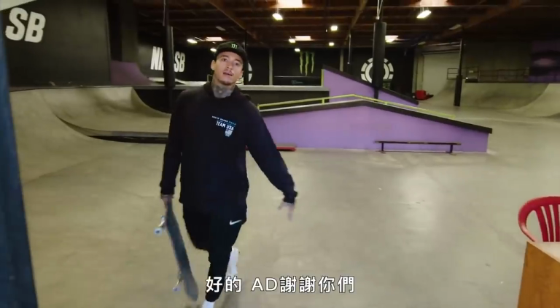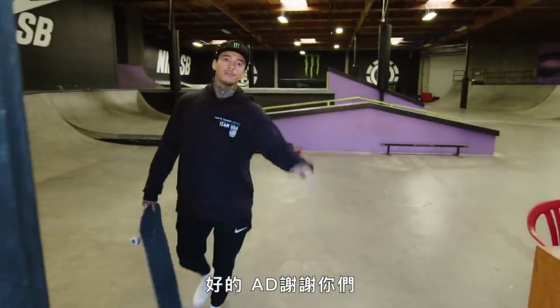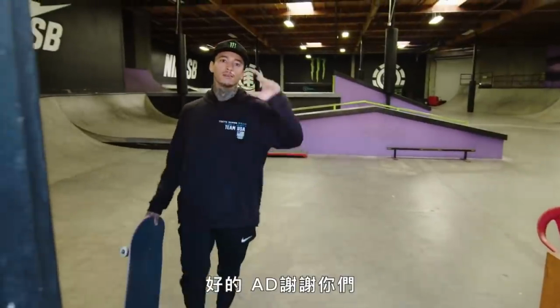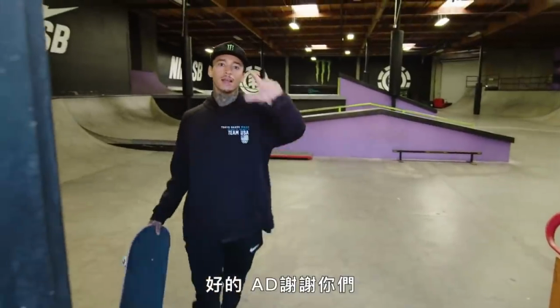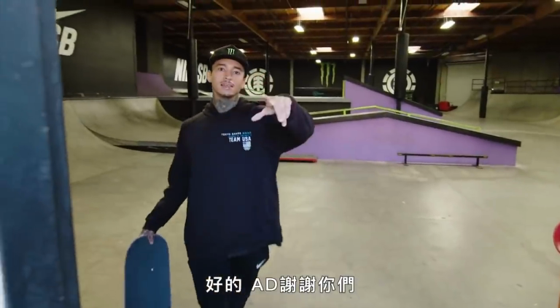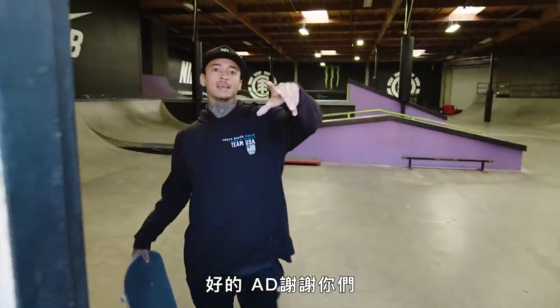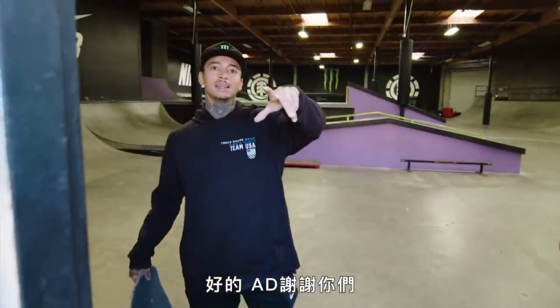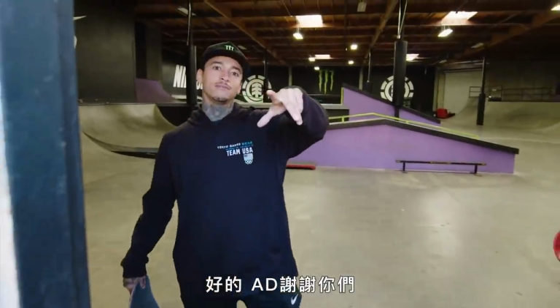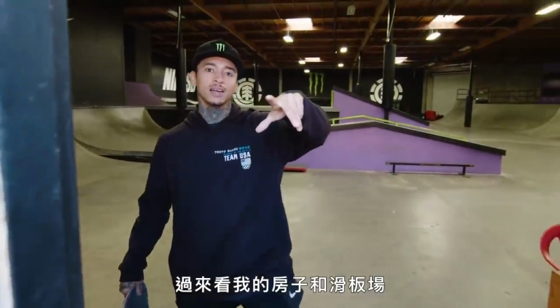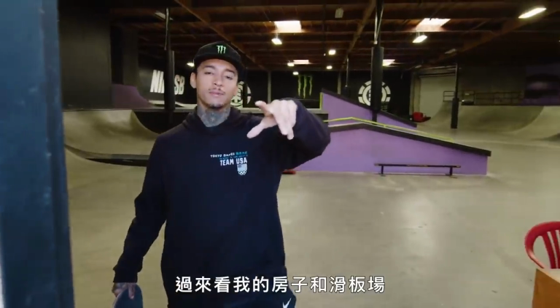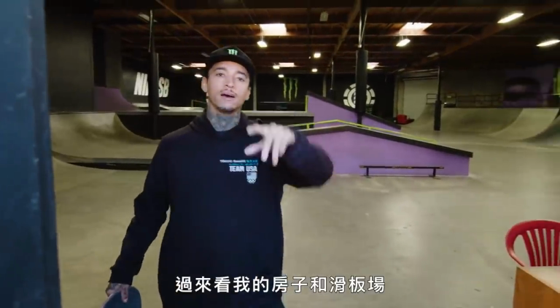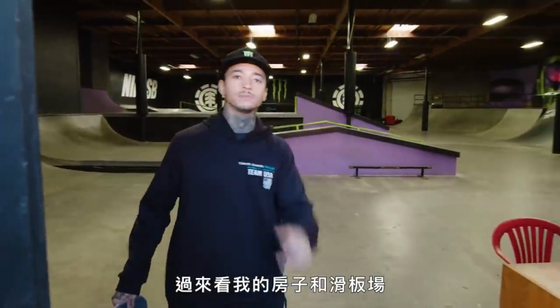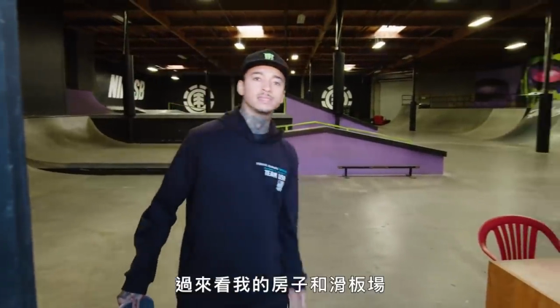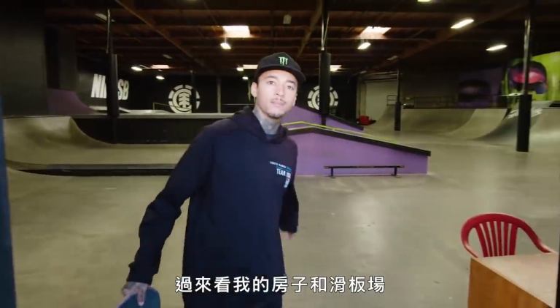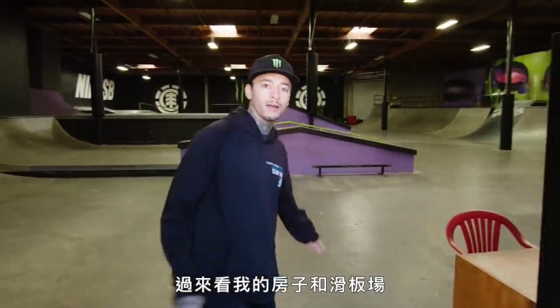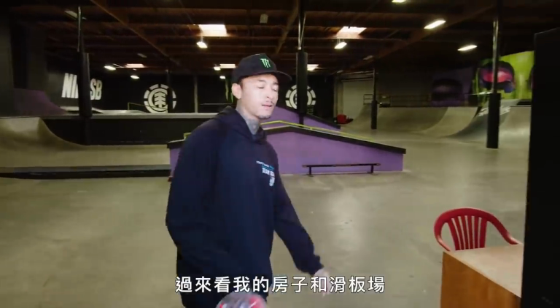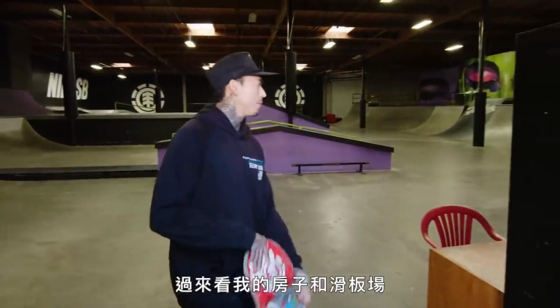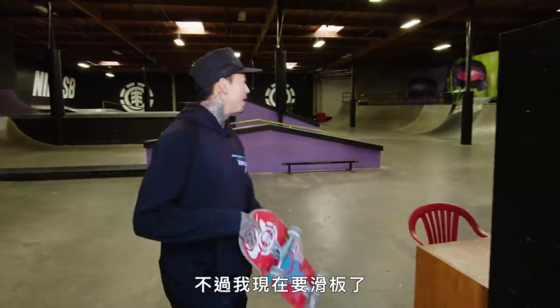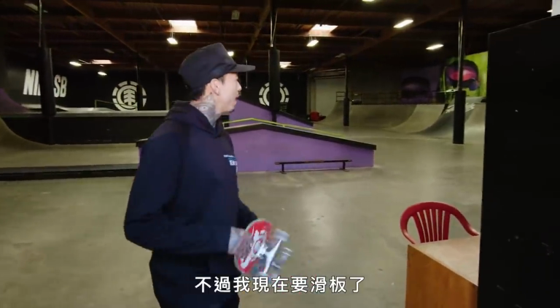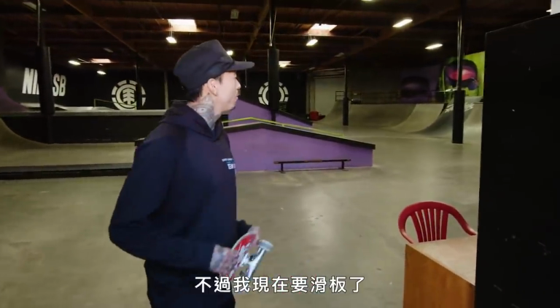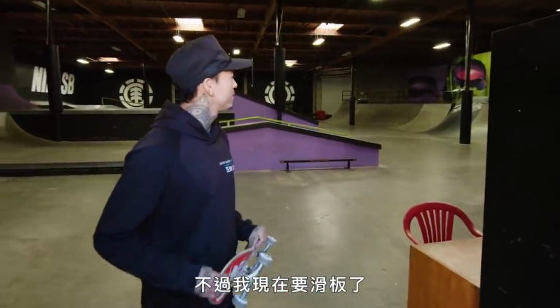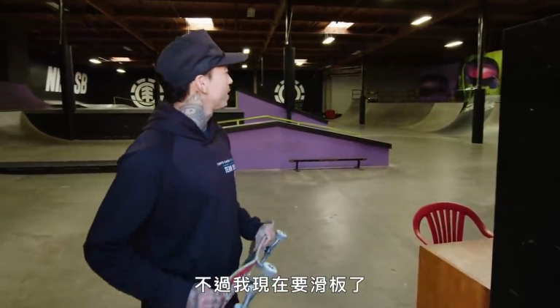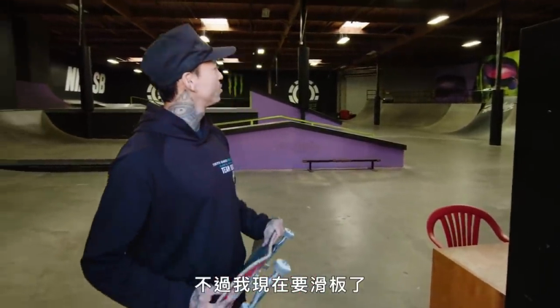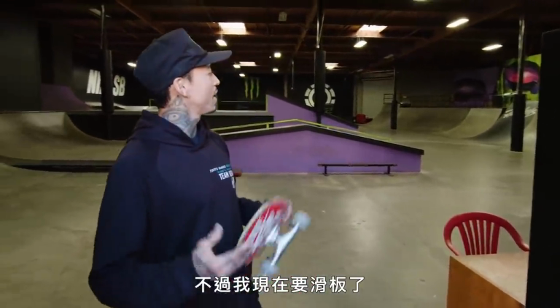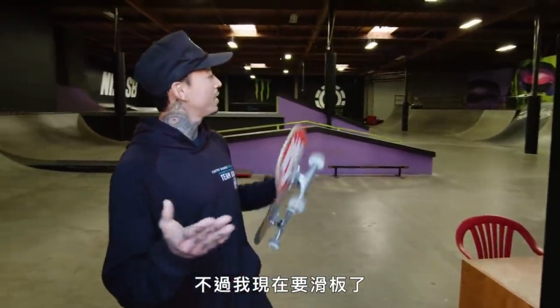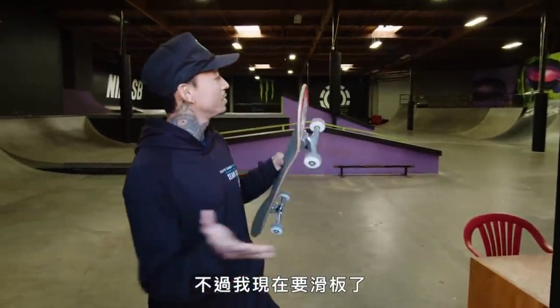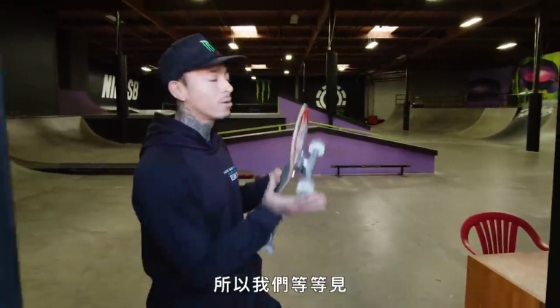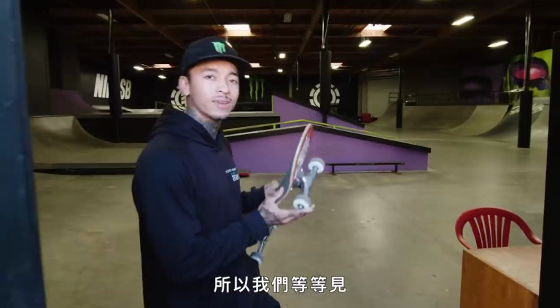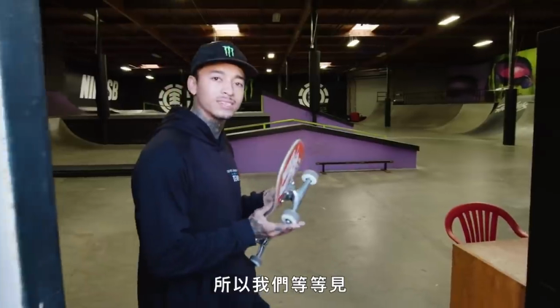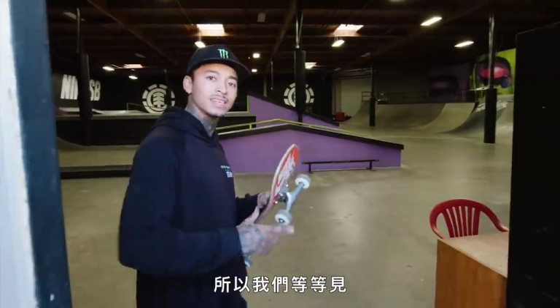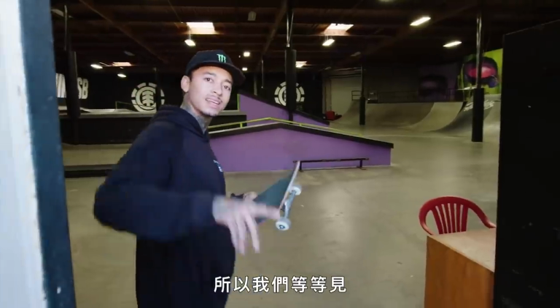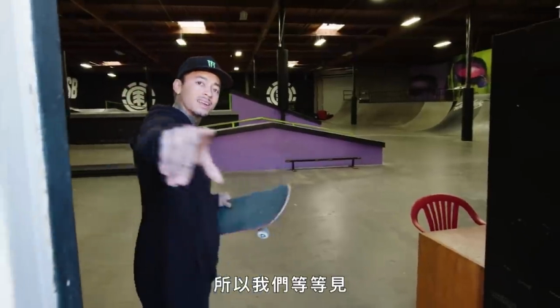Thank you guys AD for checking out my house and my skate park. Now it's time to shred, so we'll catch you guys later.